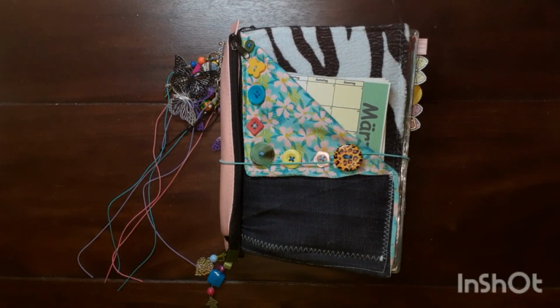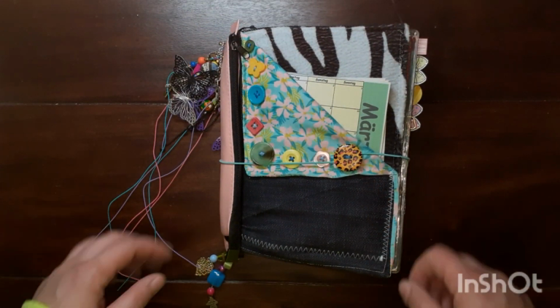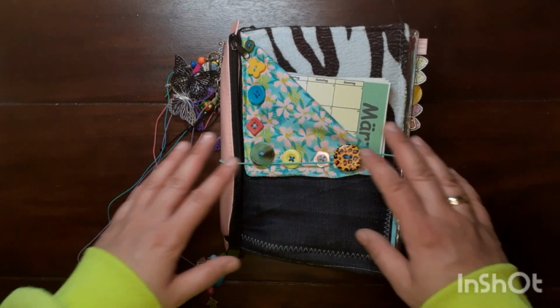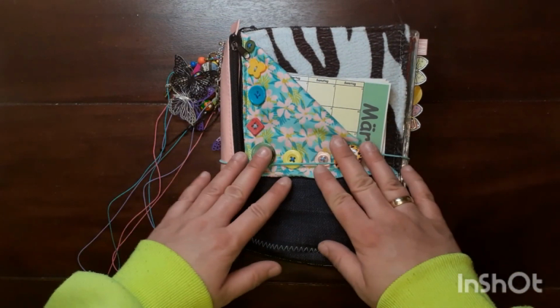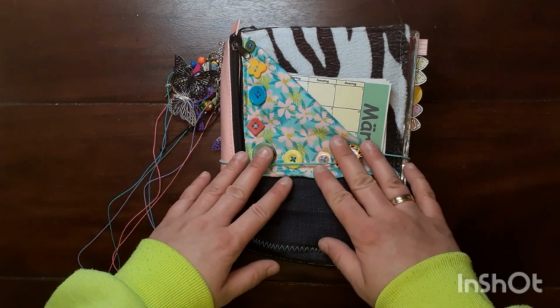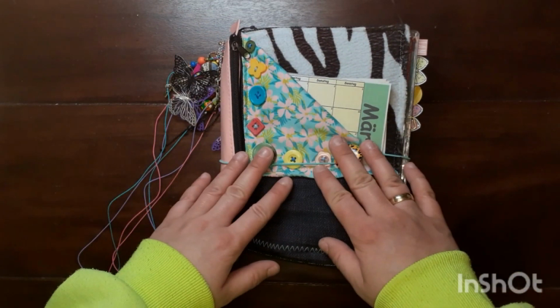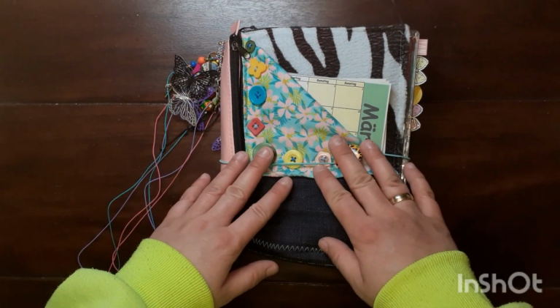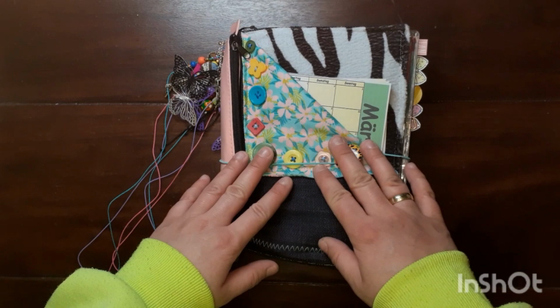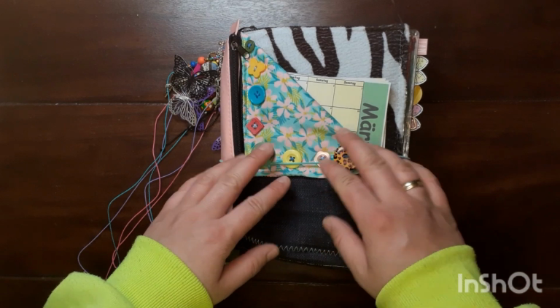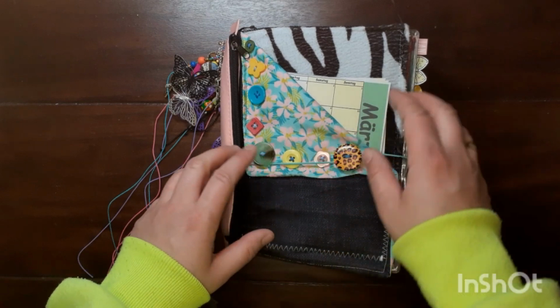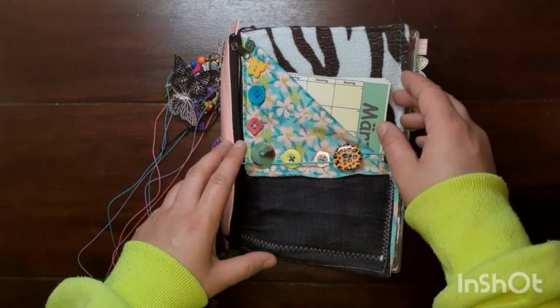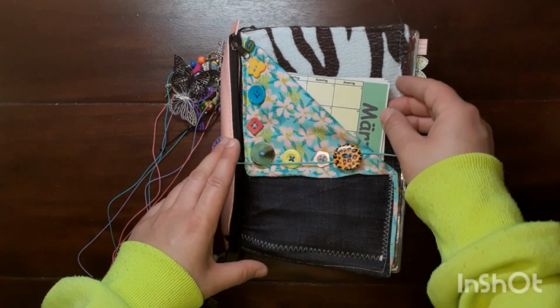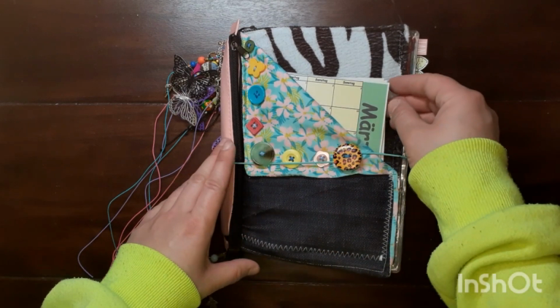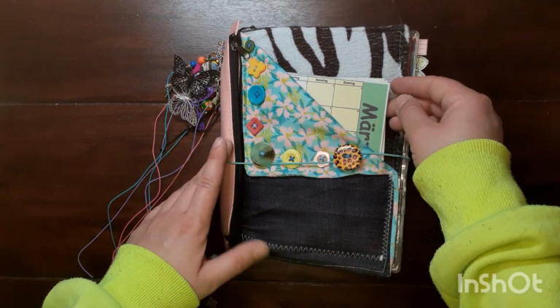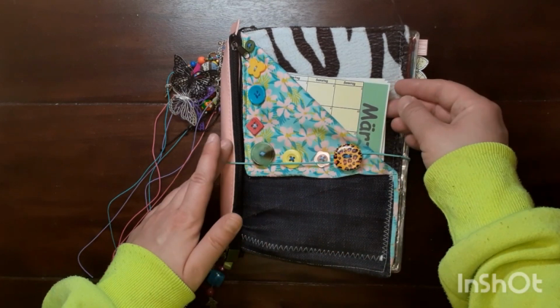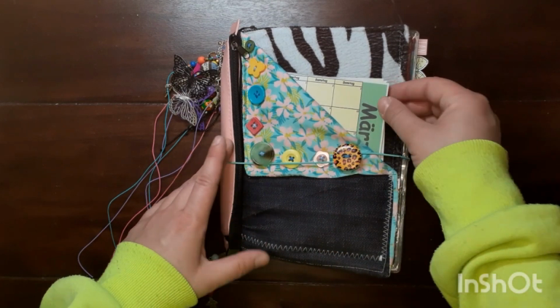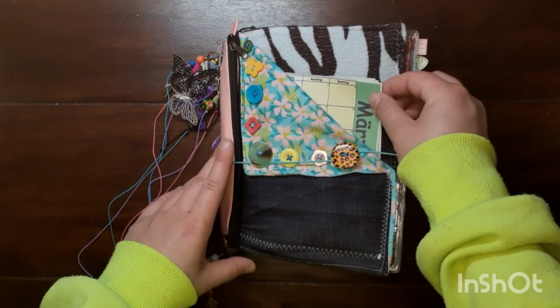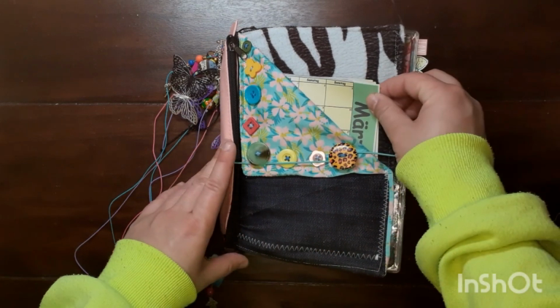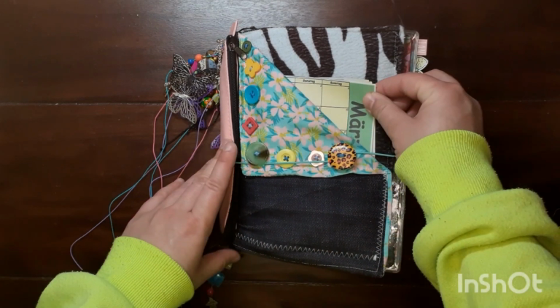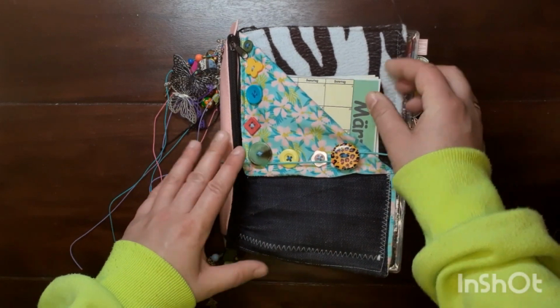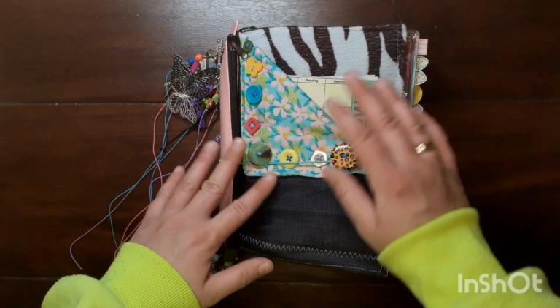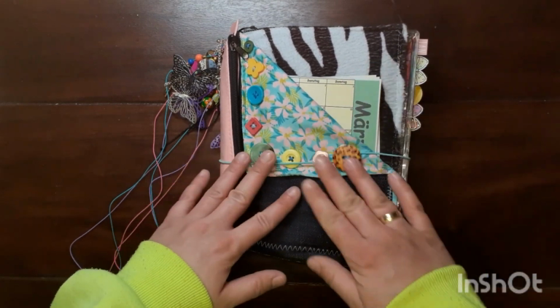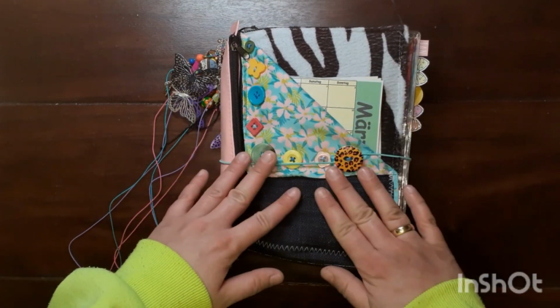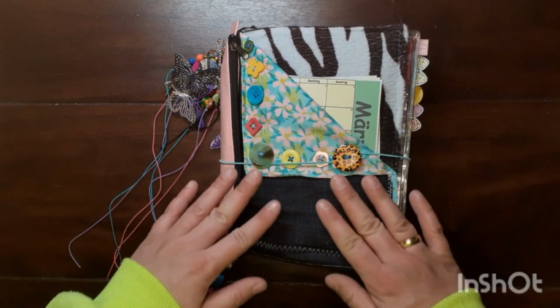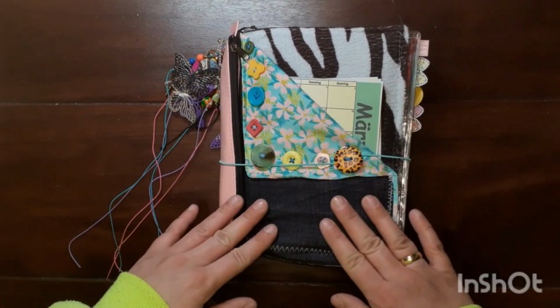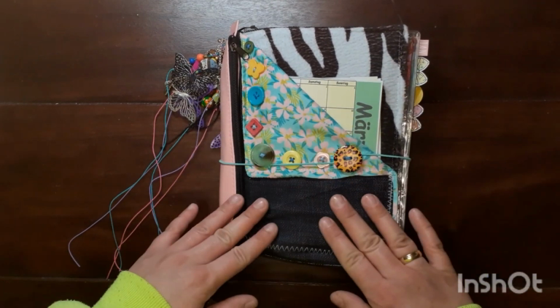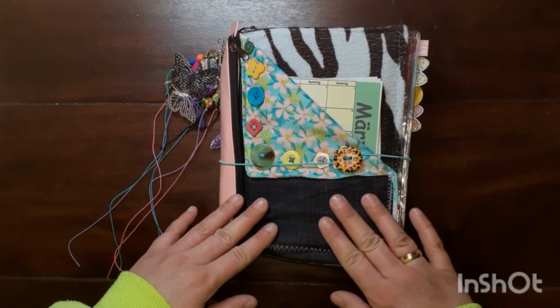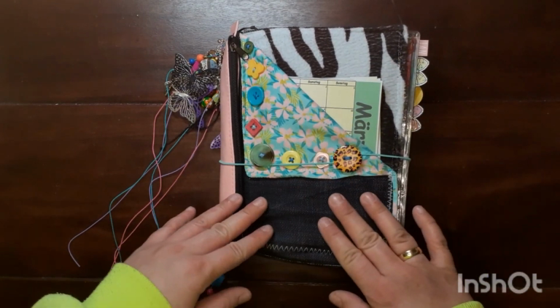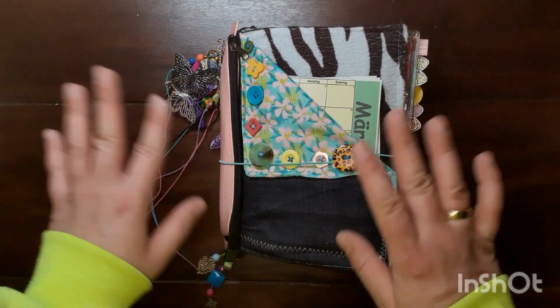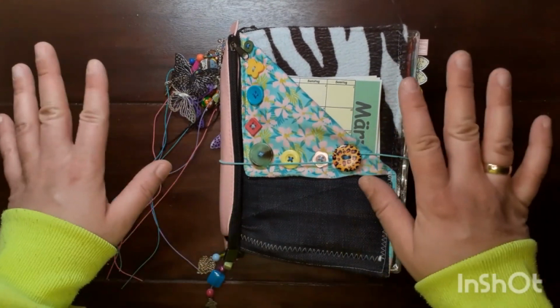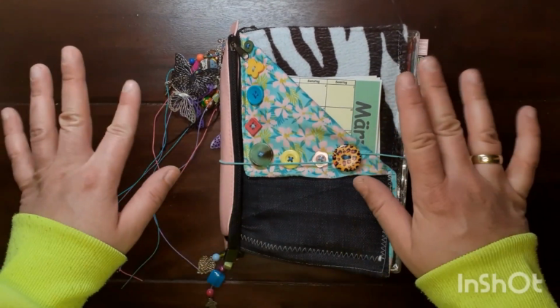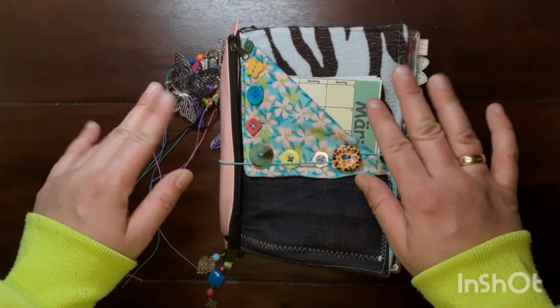Thanks for watching! Like and subscribe for more bullet journal and junk journal videos. Bye!